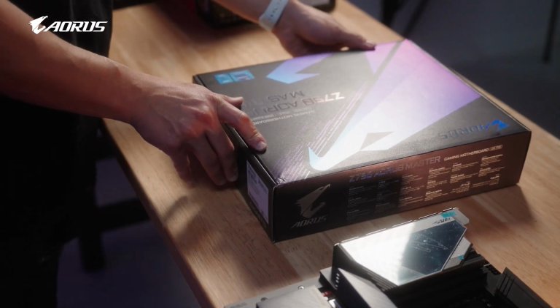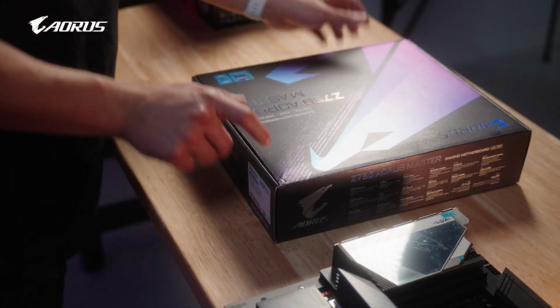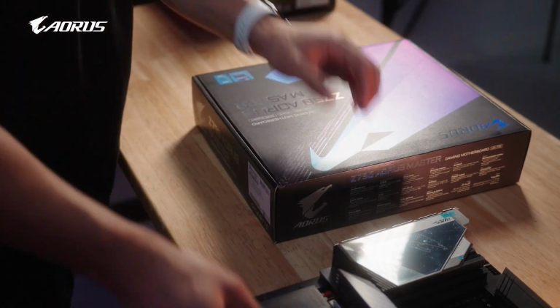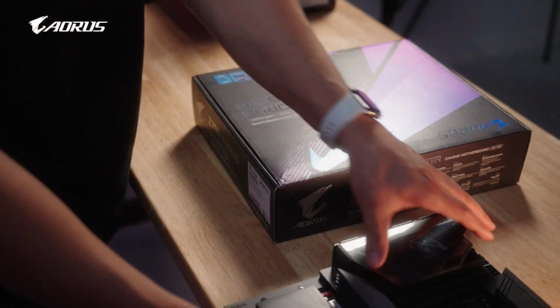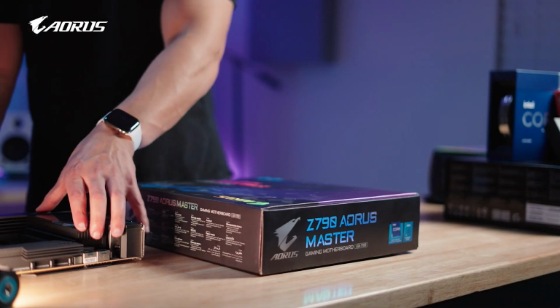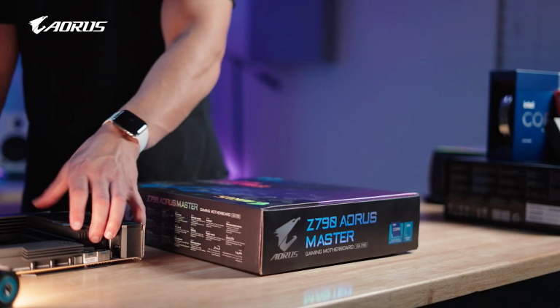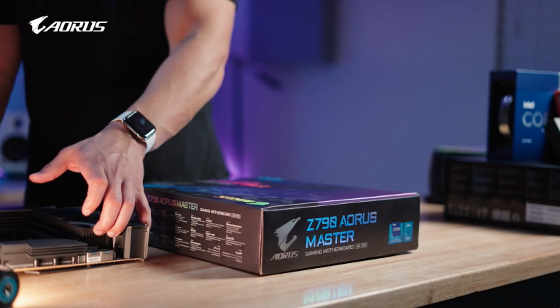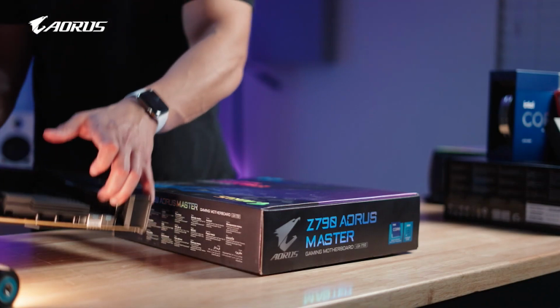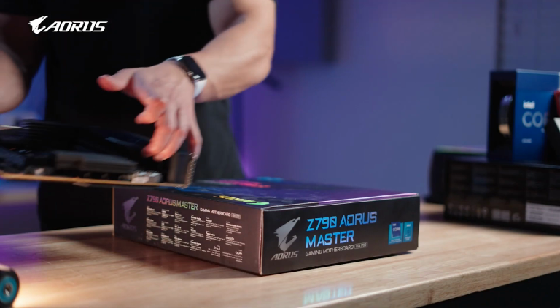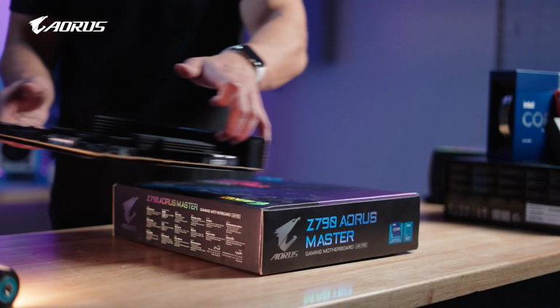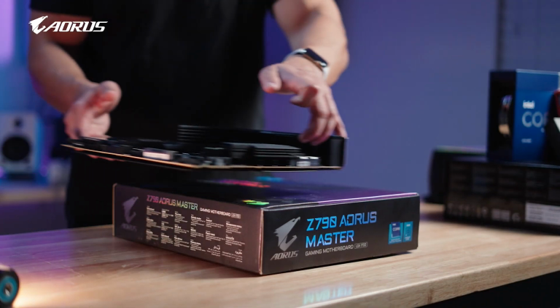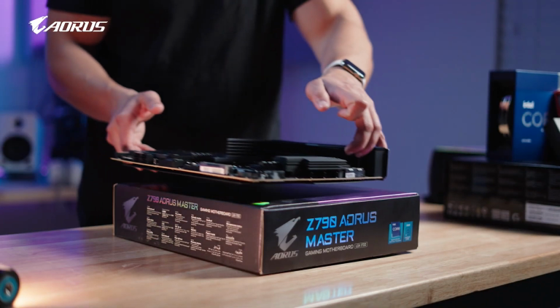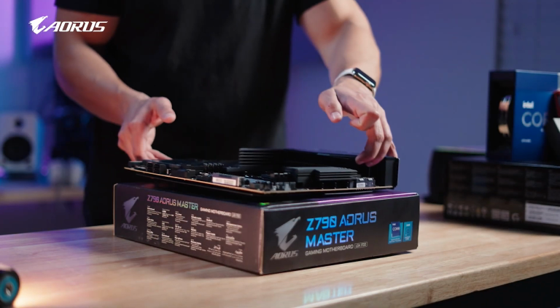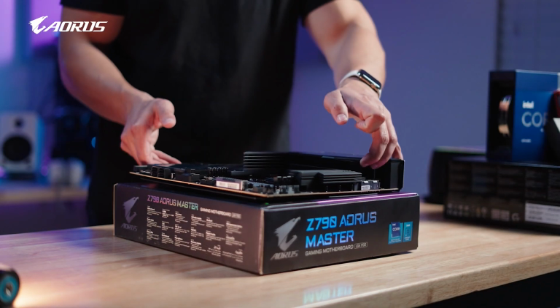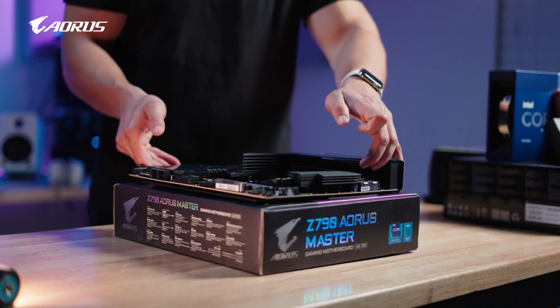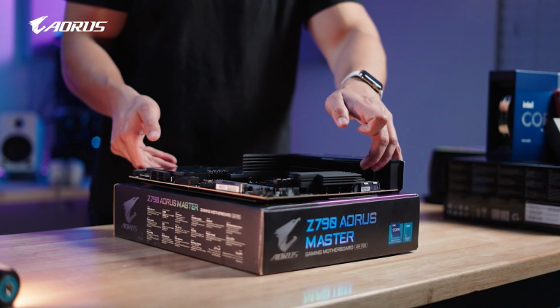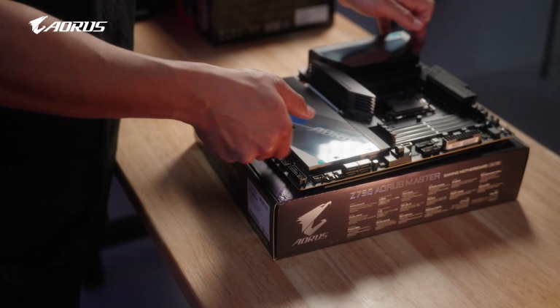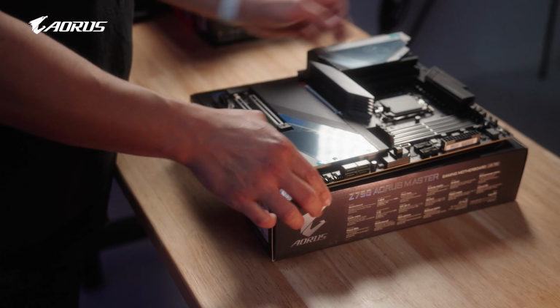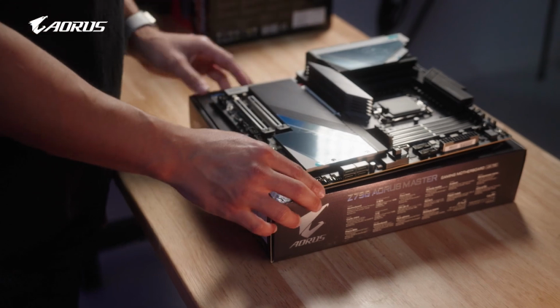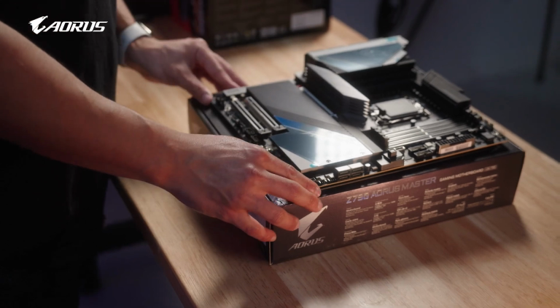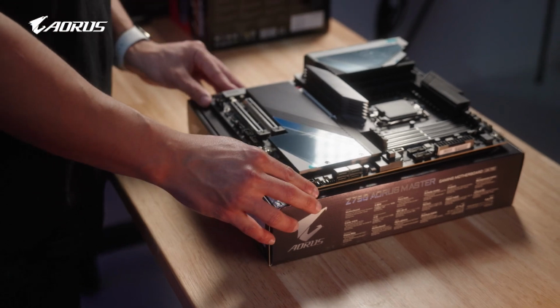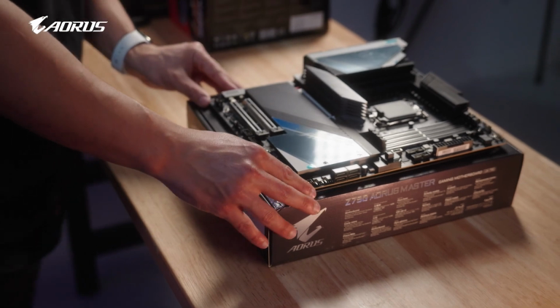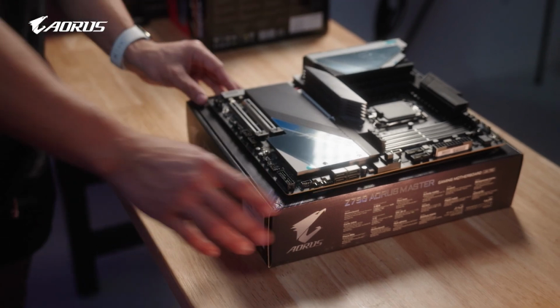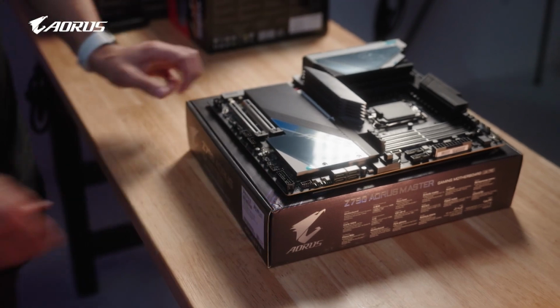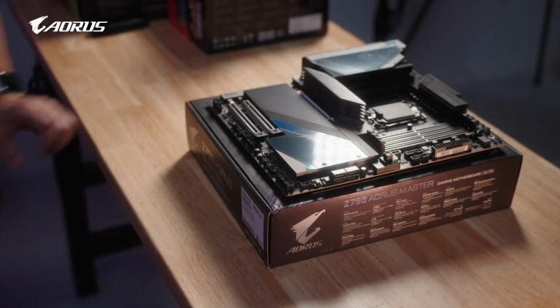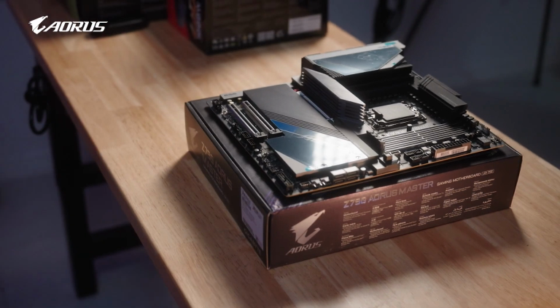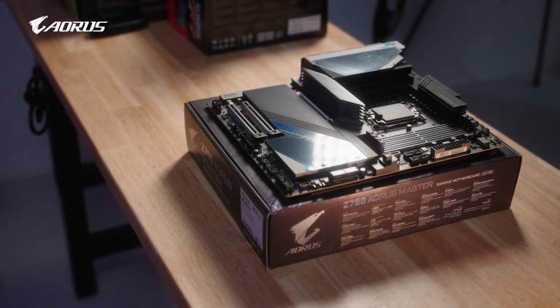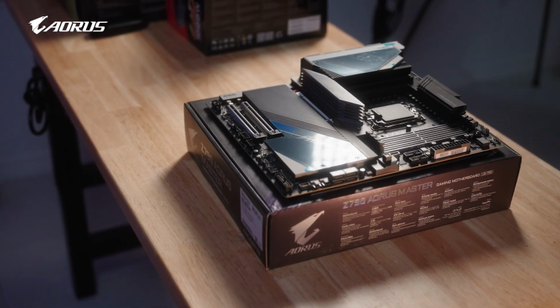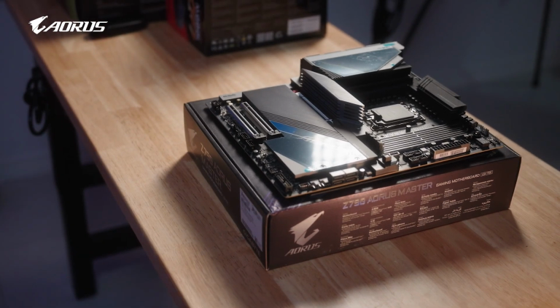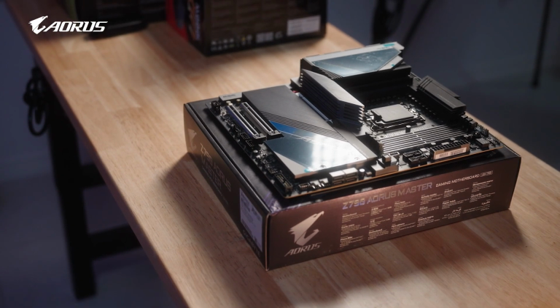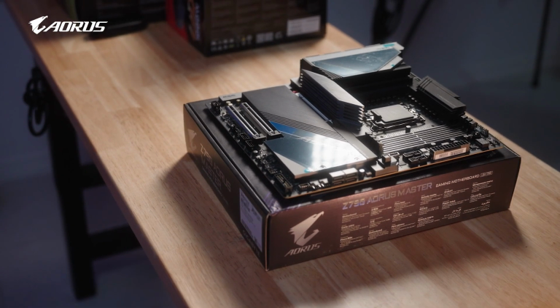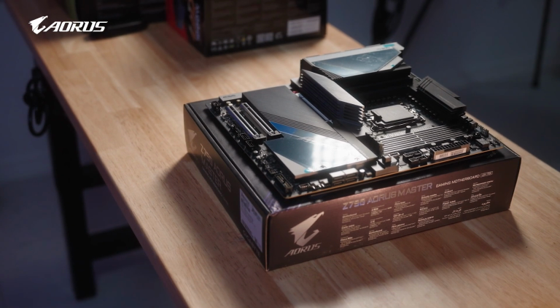So I'm going to use this PC for probably editing and a little bit of gaming, probably more on the editing side, but I'm excited for this build.